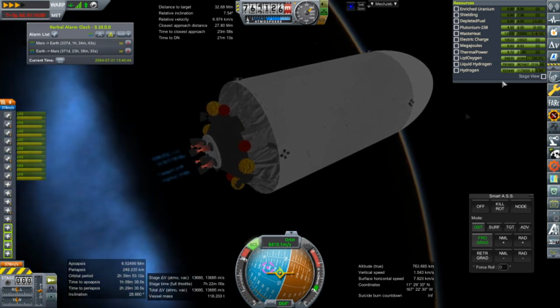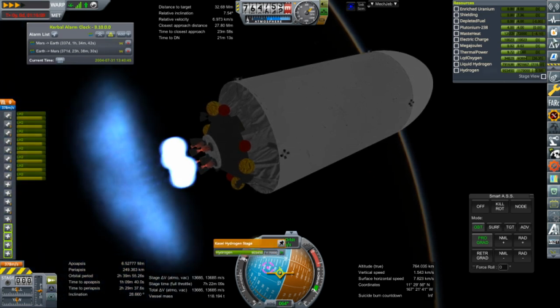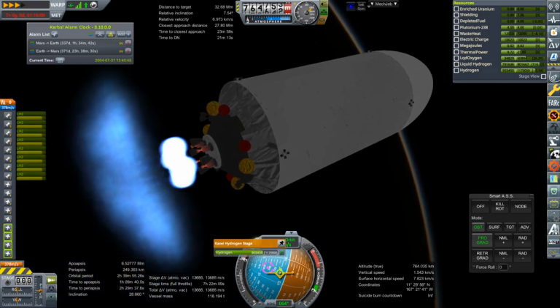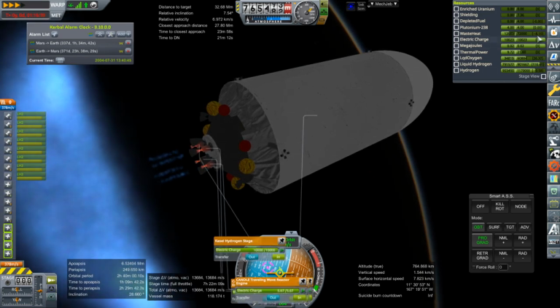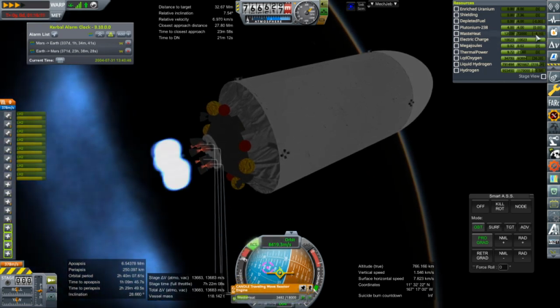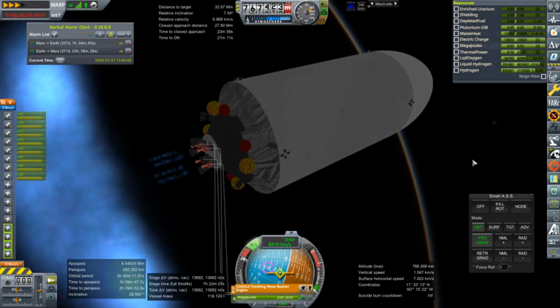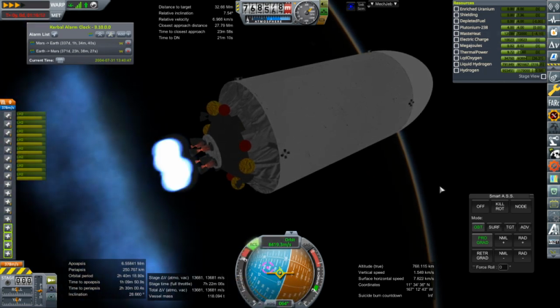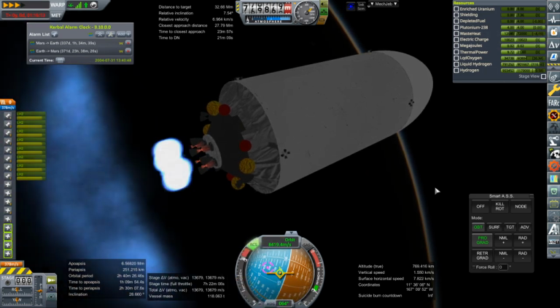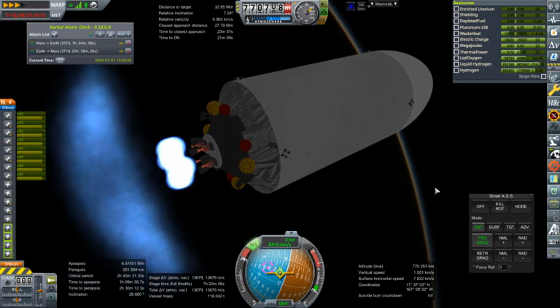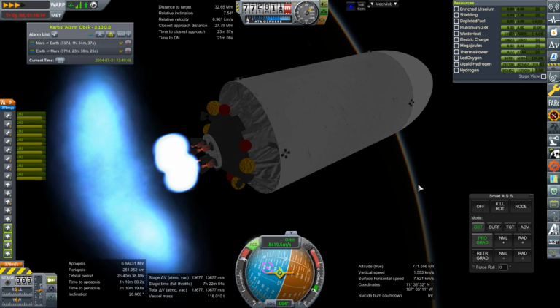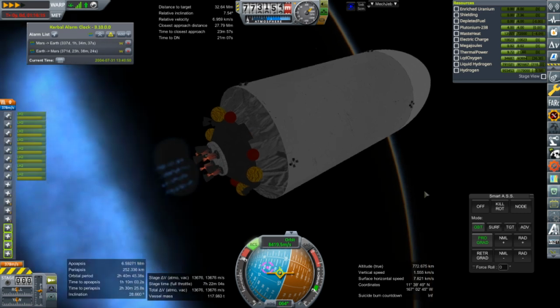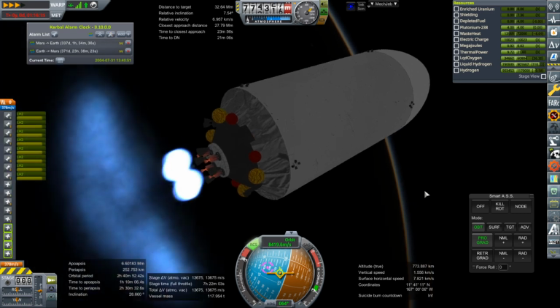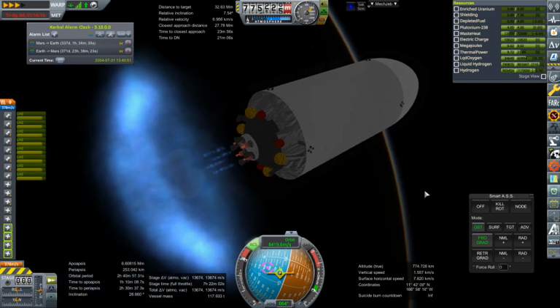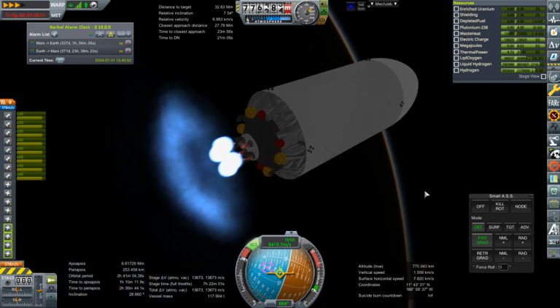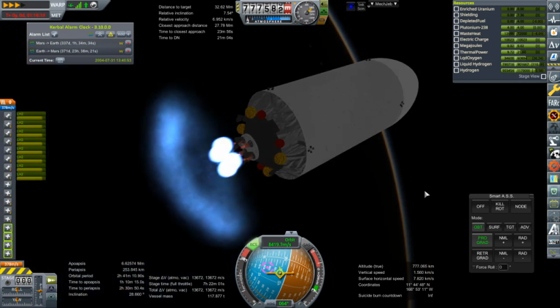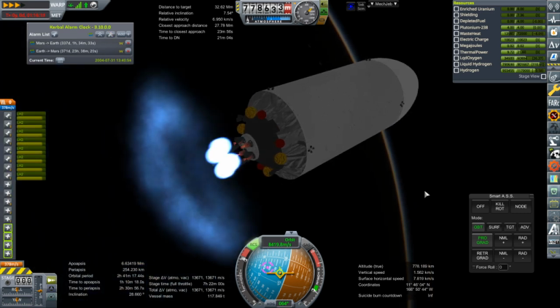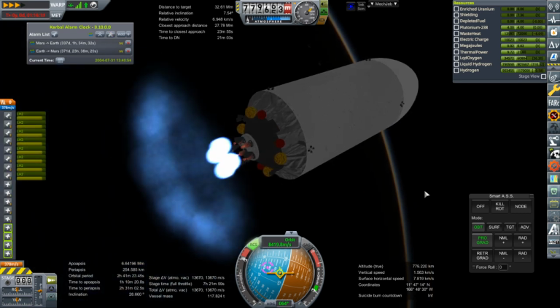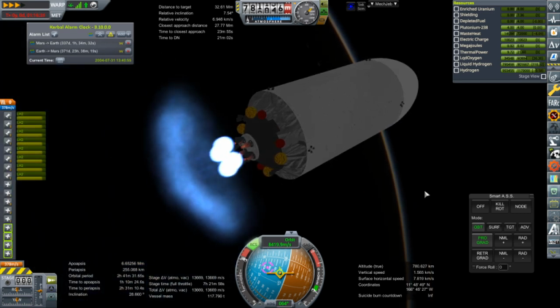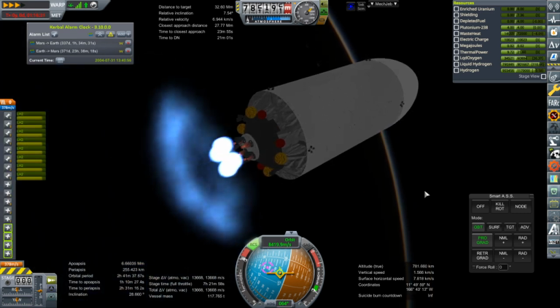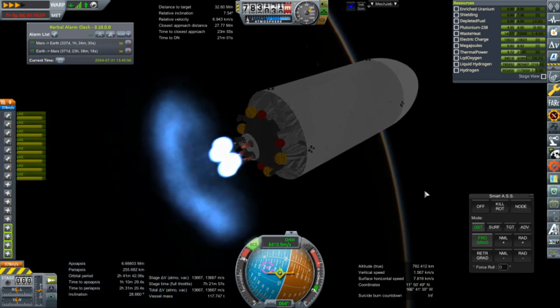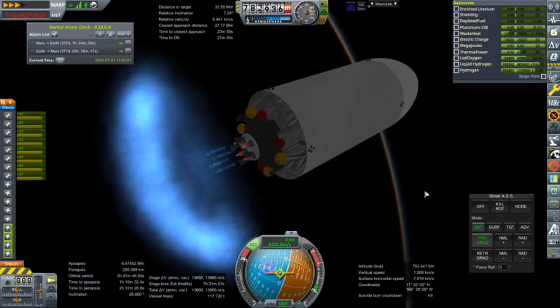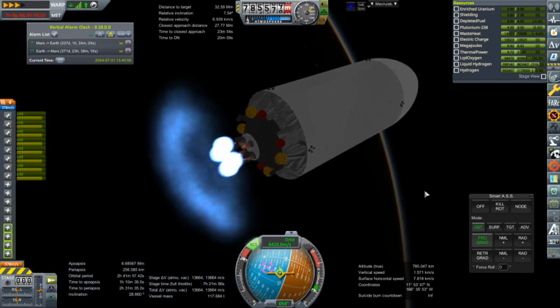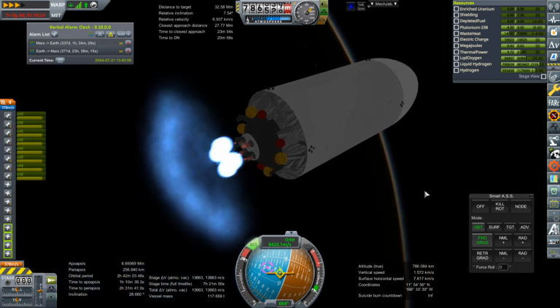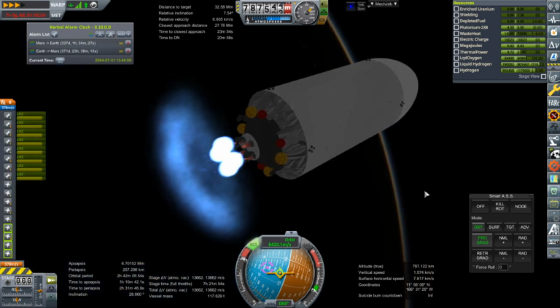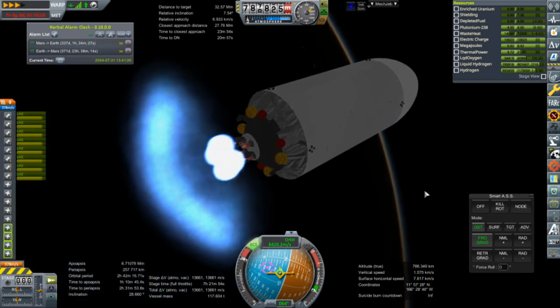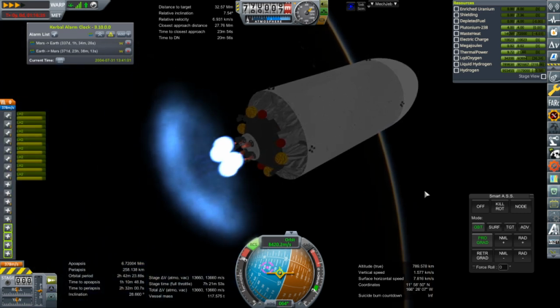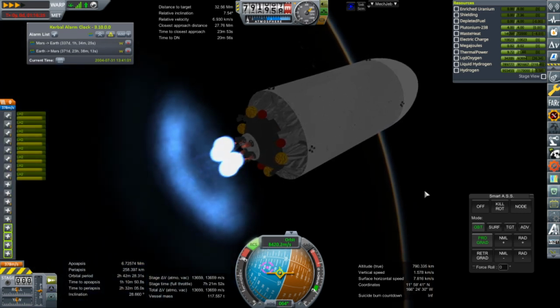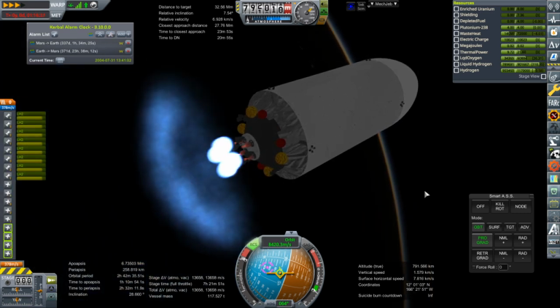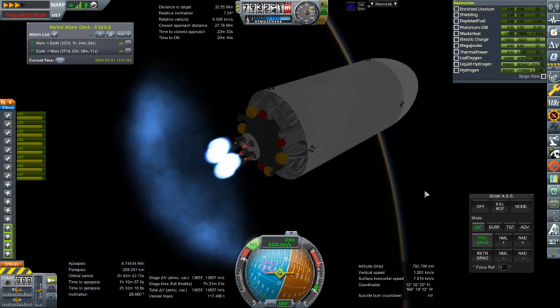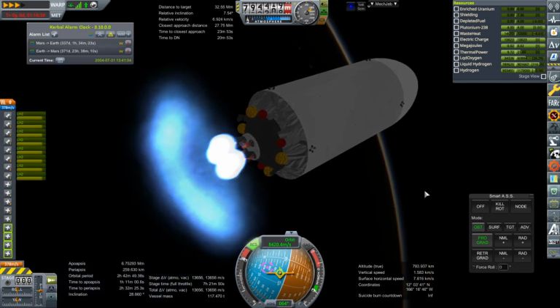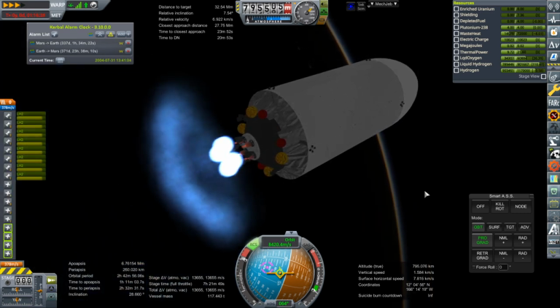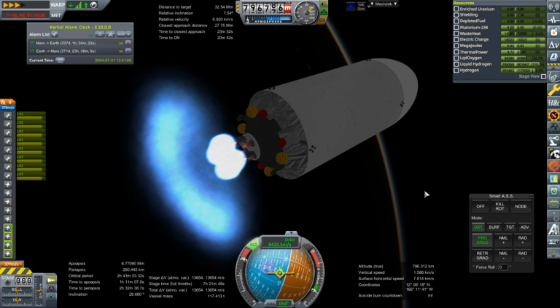The waste heat accumulation rate is going down, which I guess you would expect since it's shooting most of it out the back.